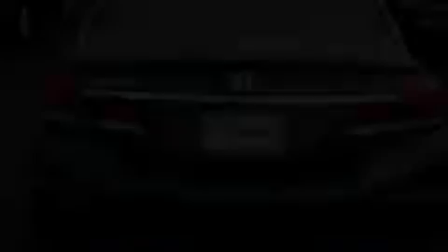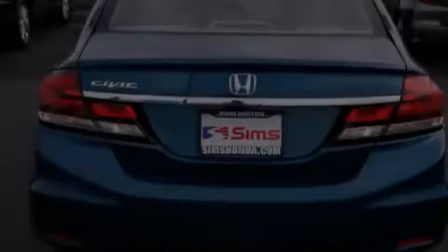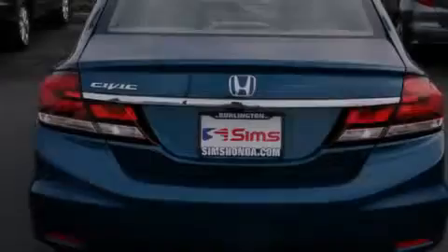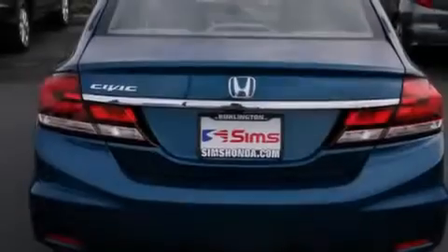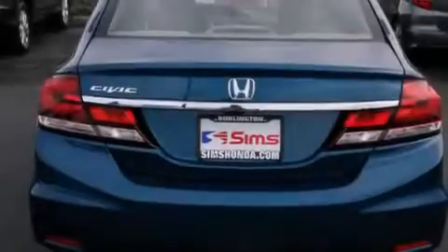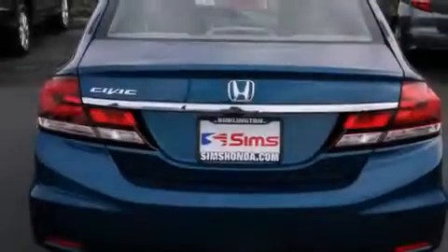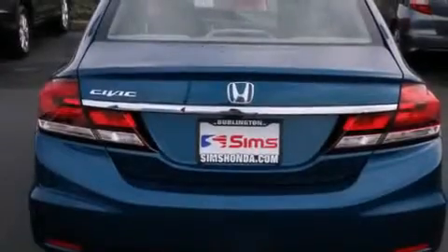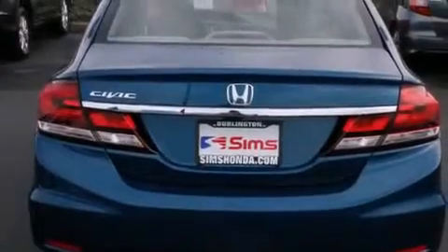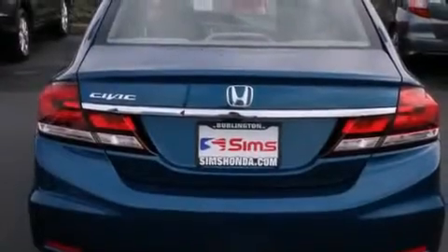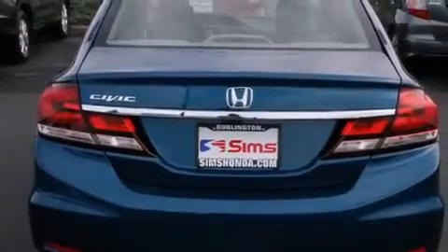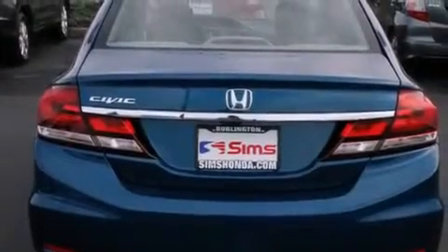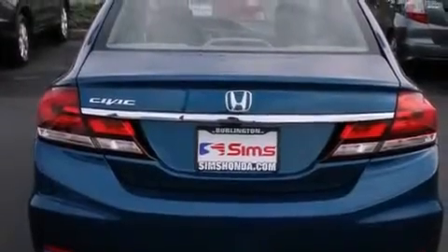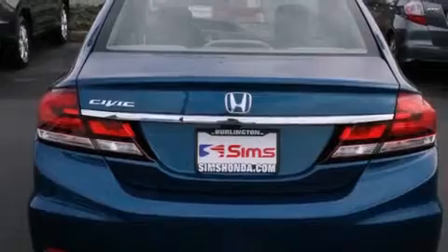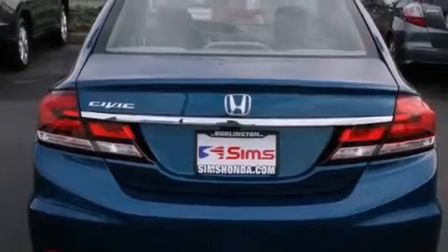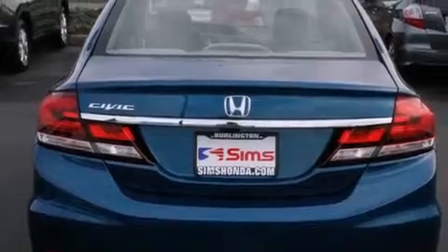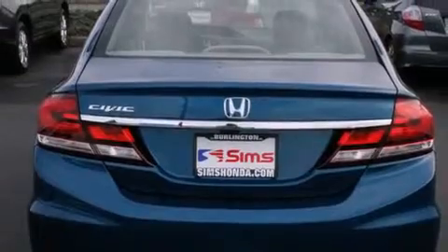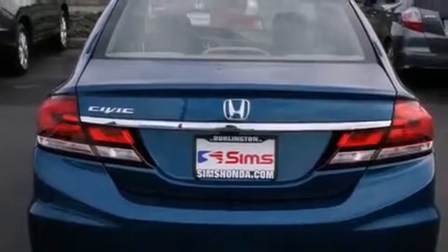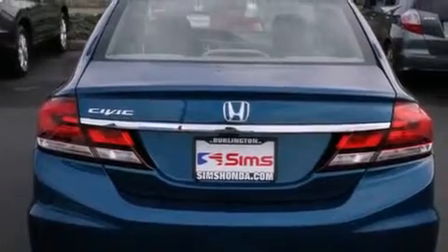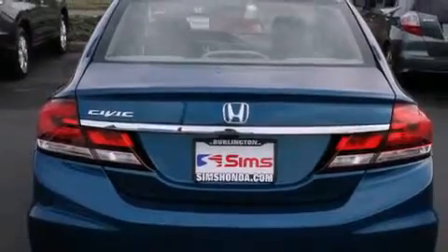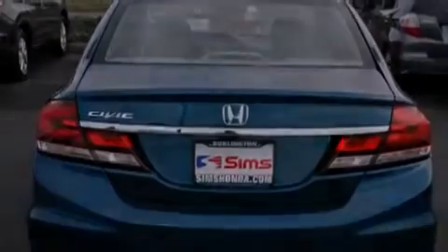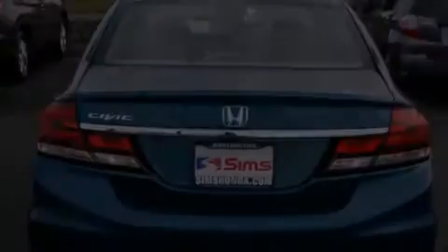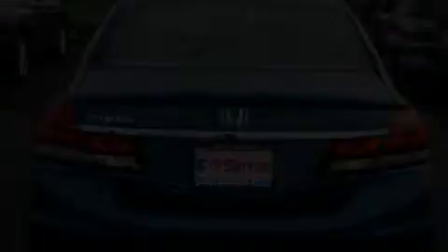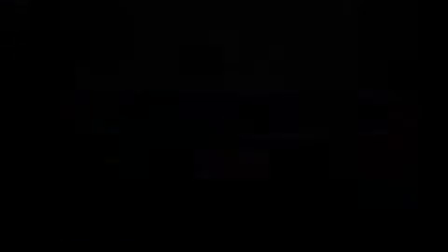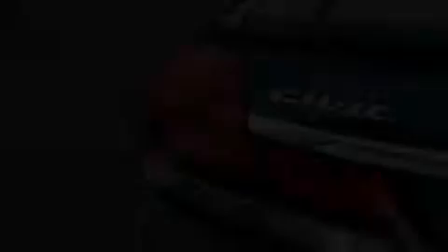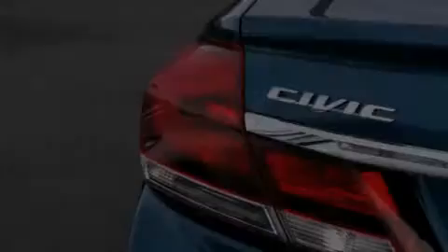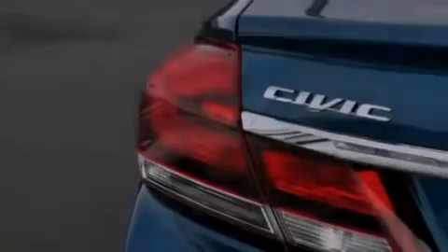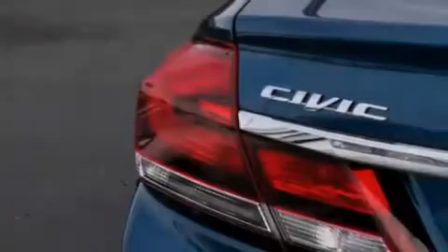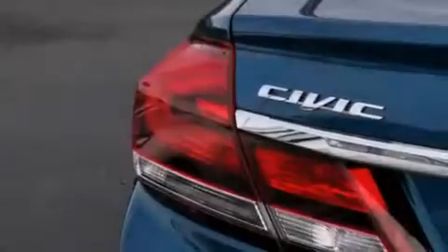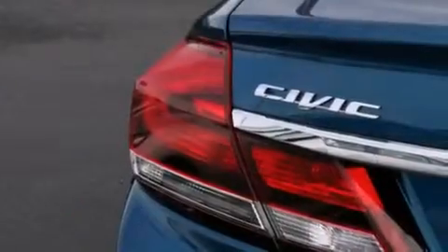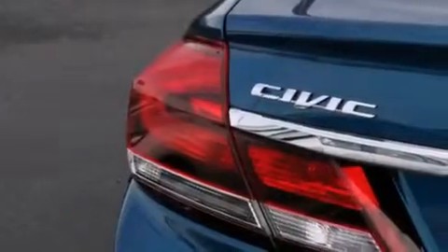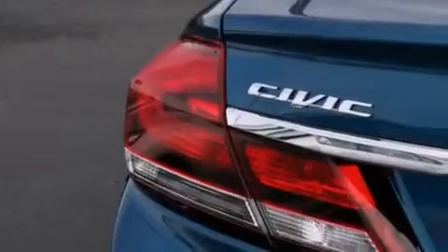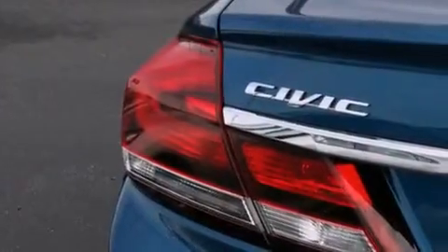Rear seat child-proof door locks. Air conditioning. A pass-through rear seat. An anti-theft protection system.